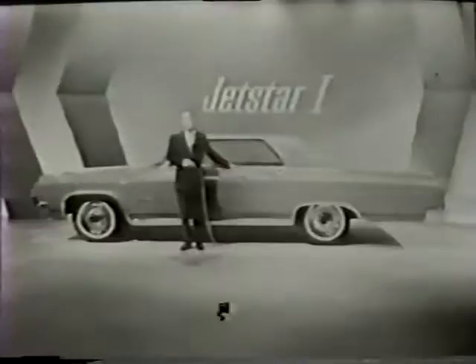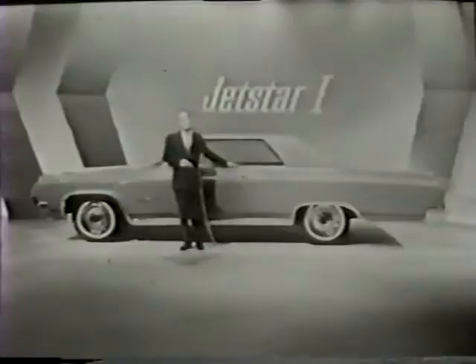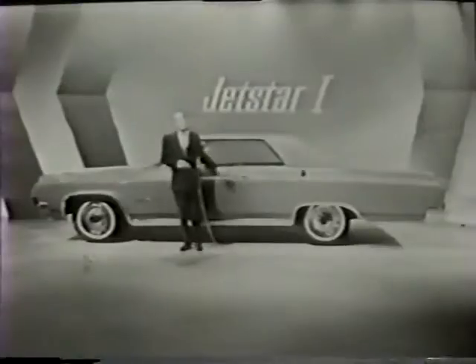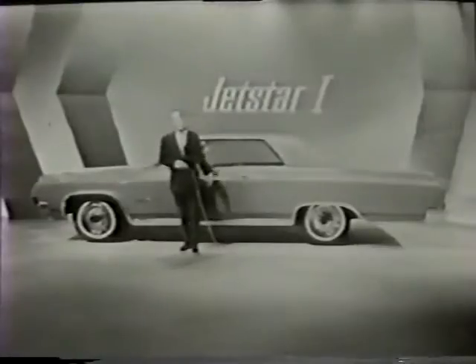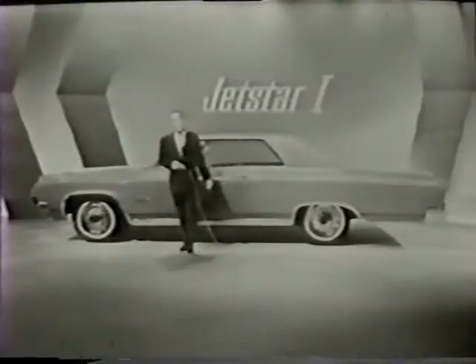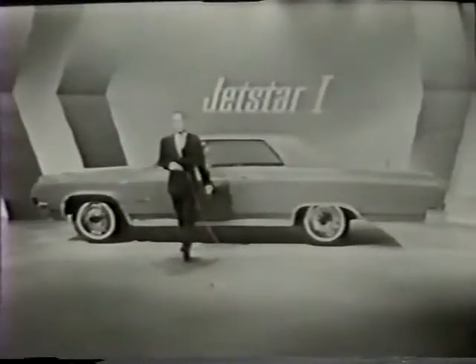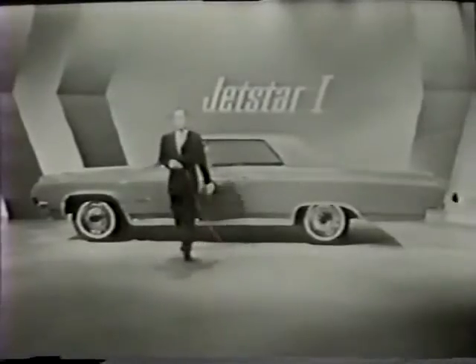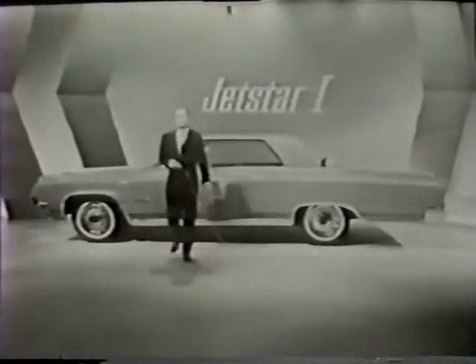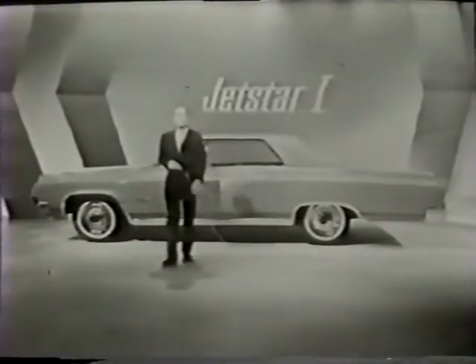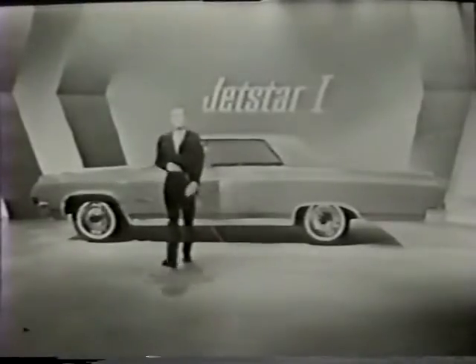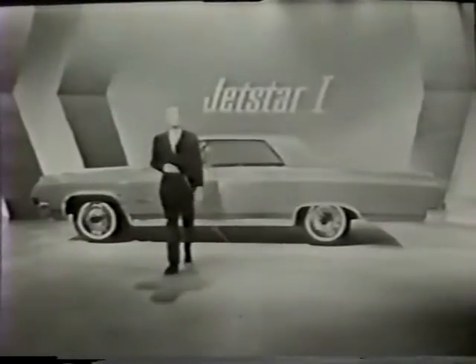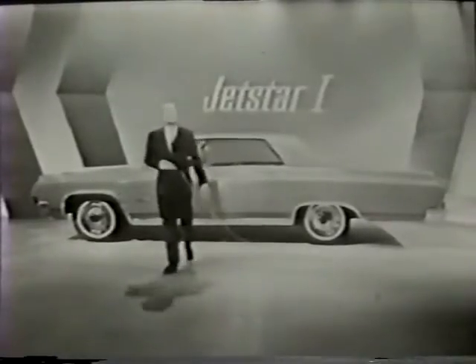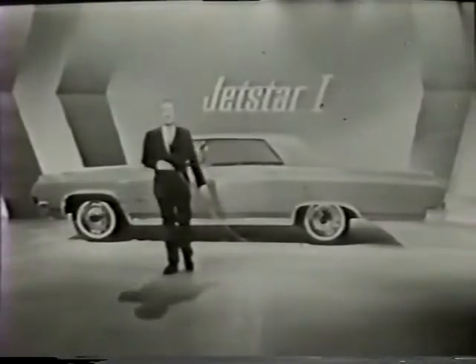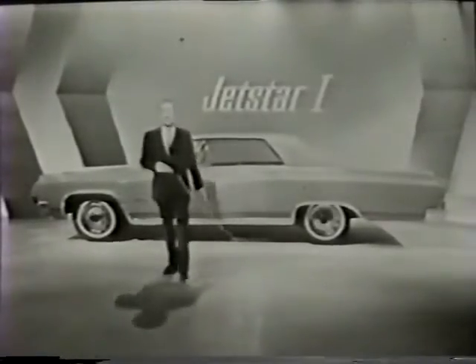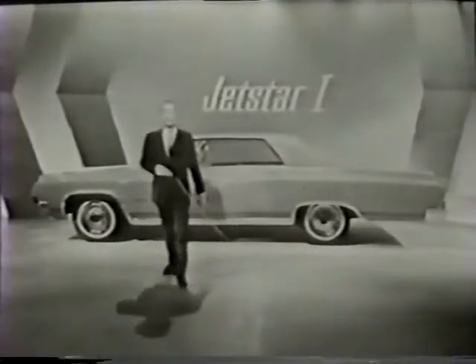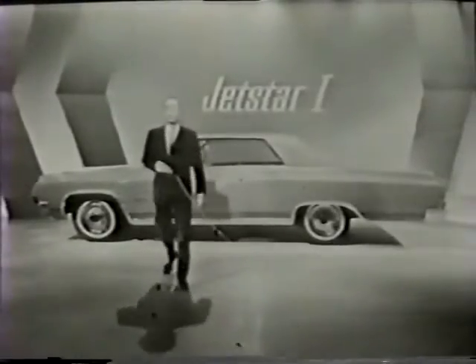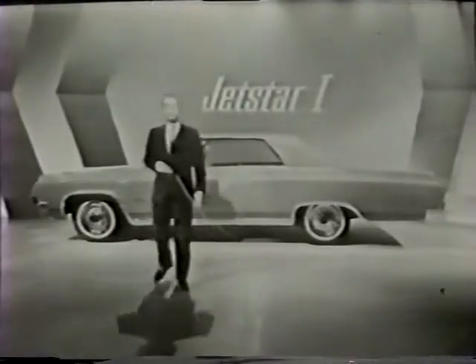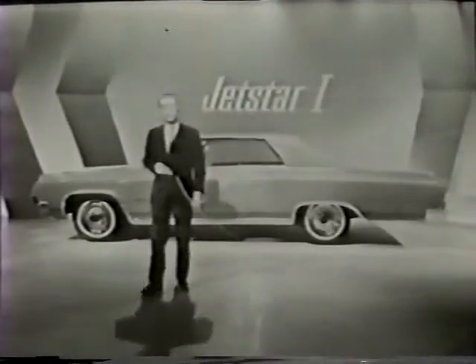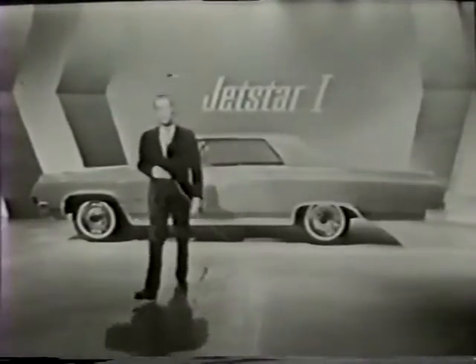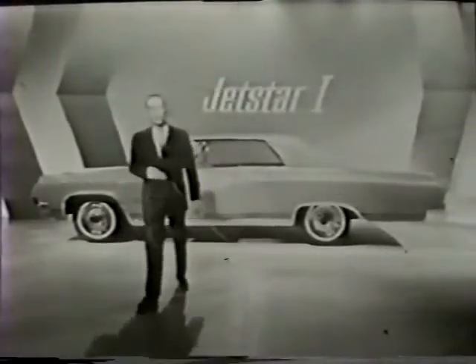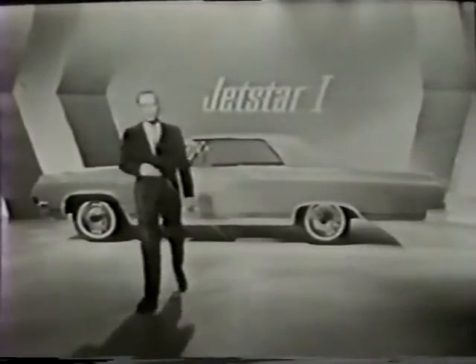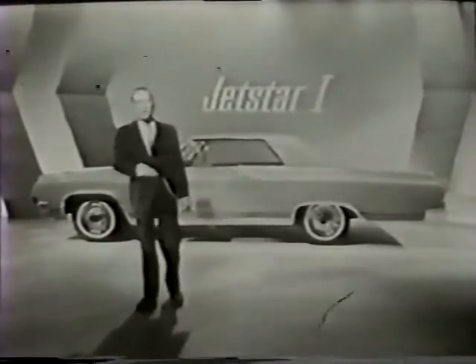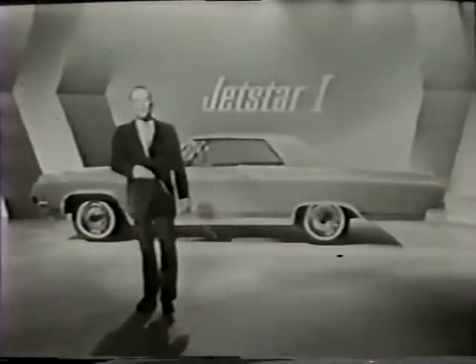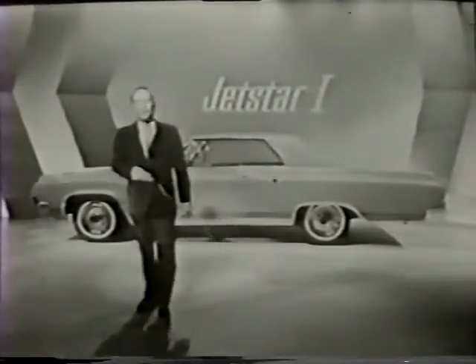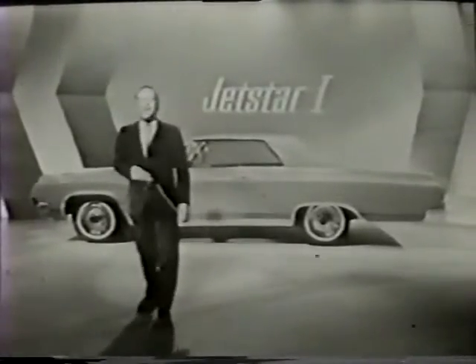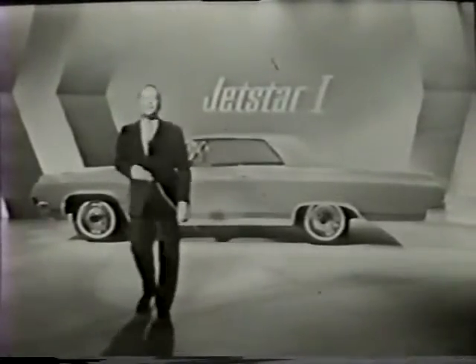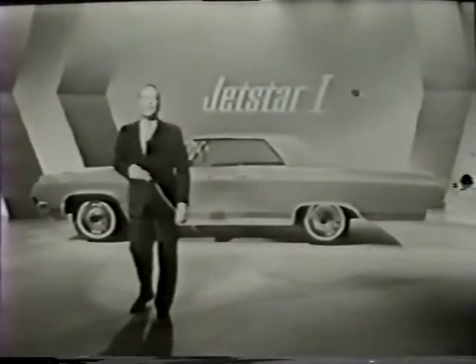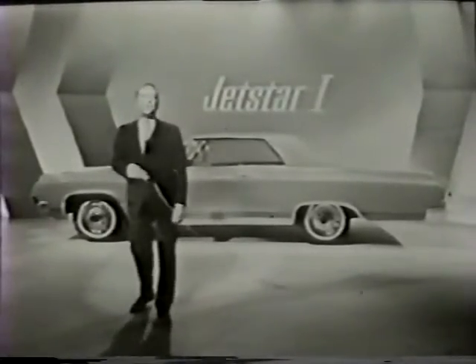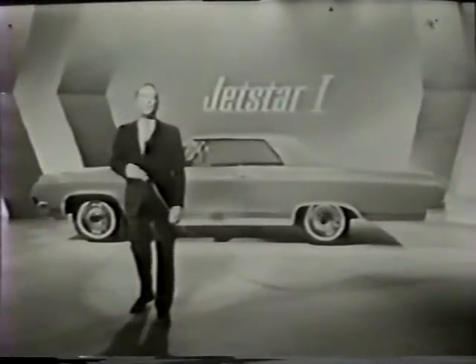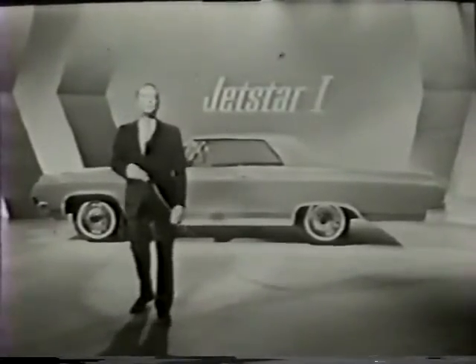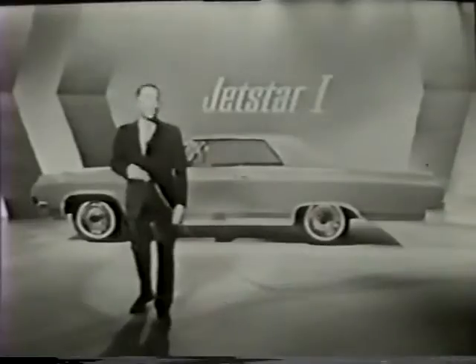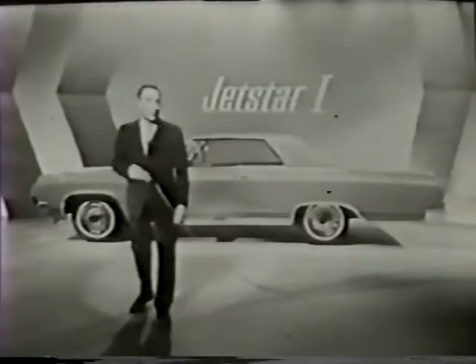See all the great new Oldsmobiles this Friday at your Oldsmobile dealers — where the action is for 64.